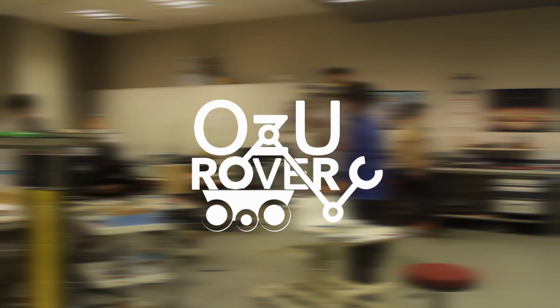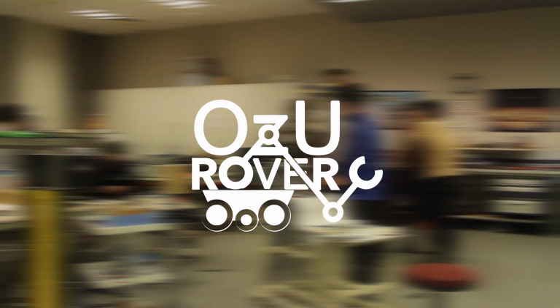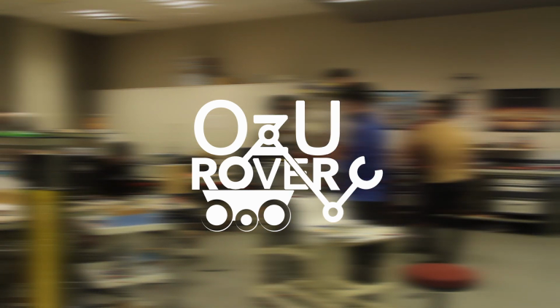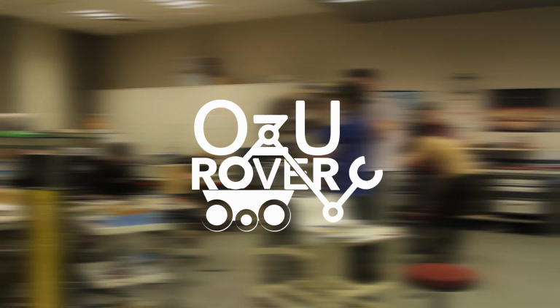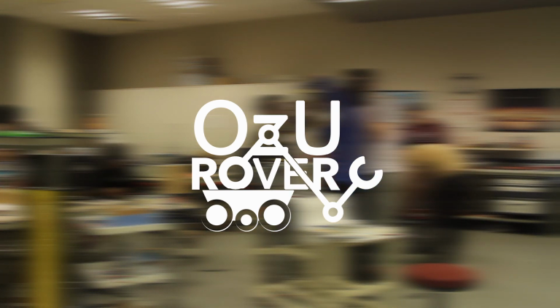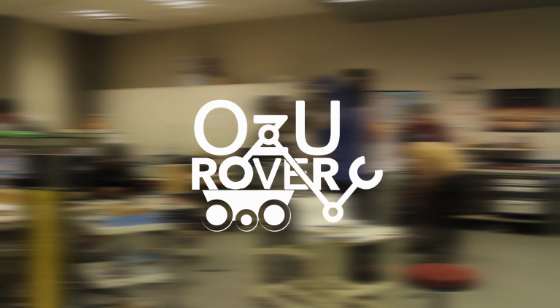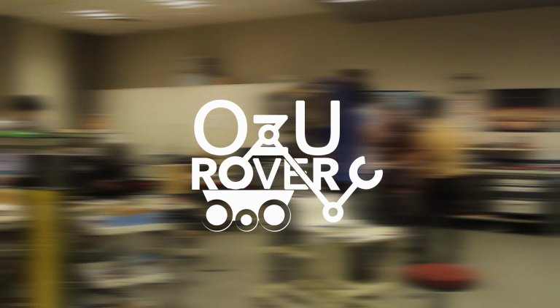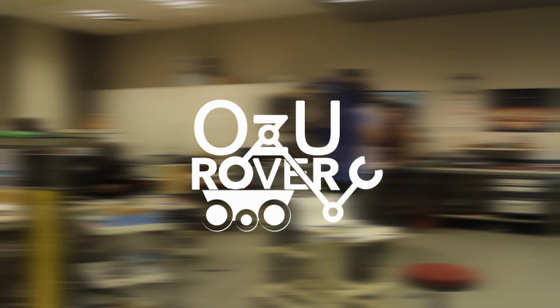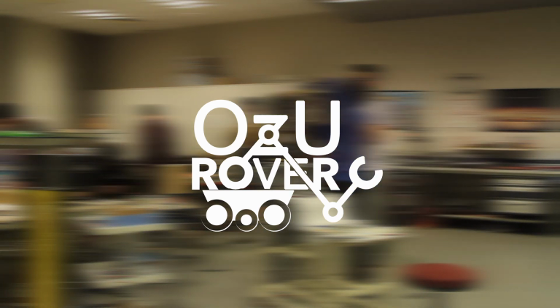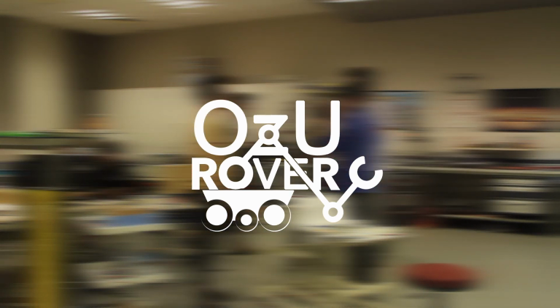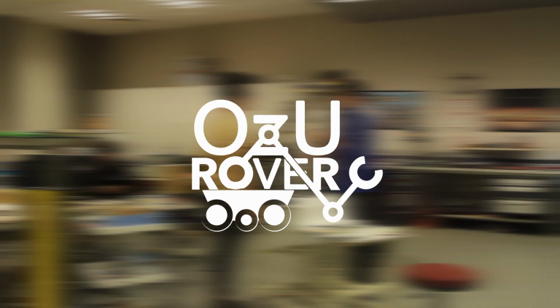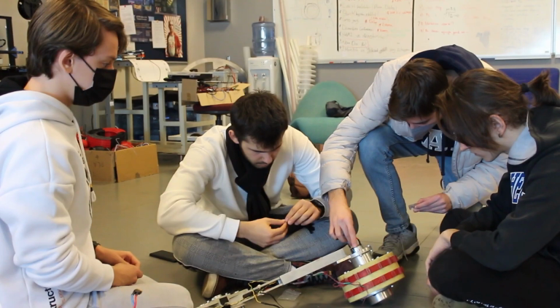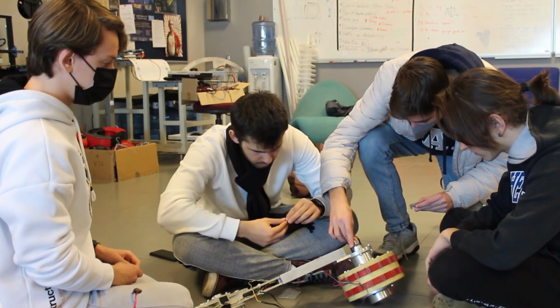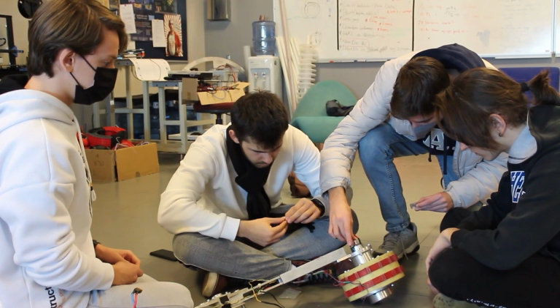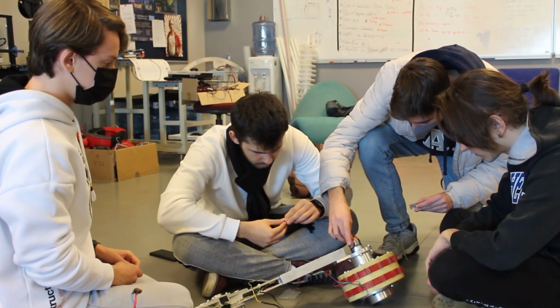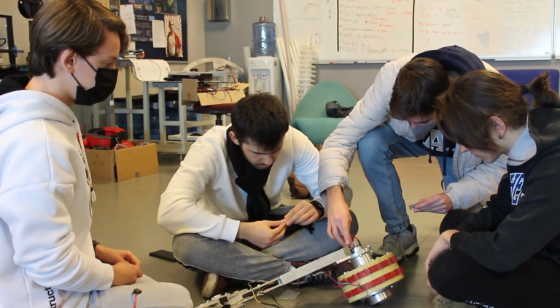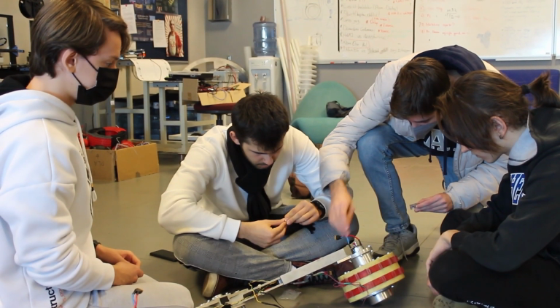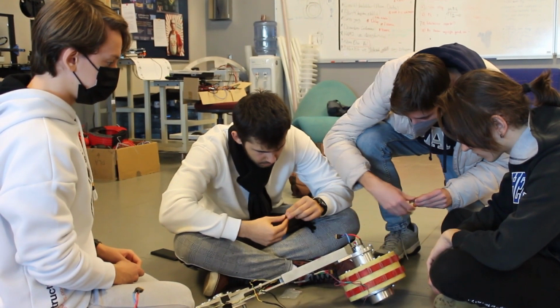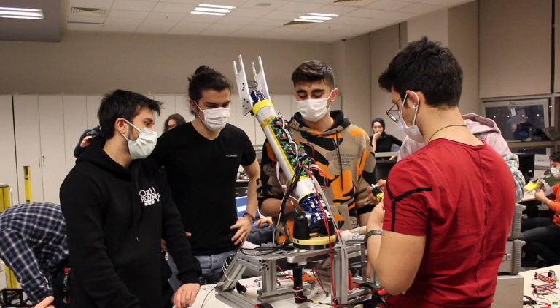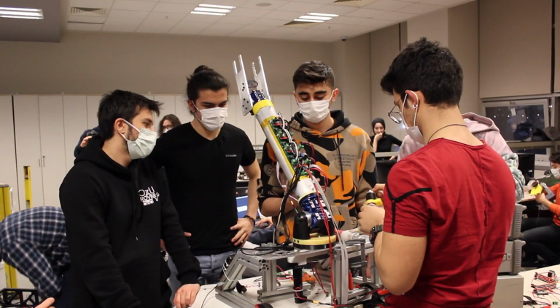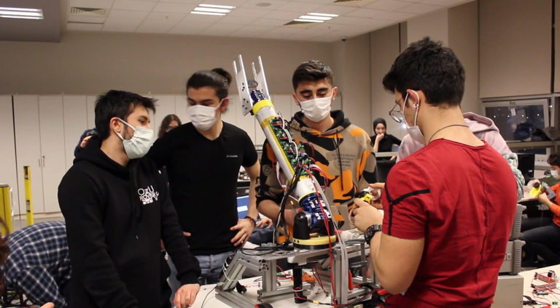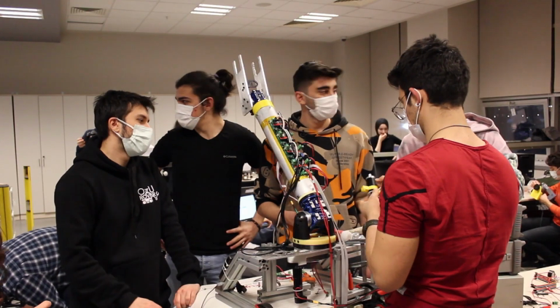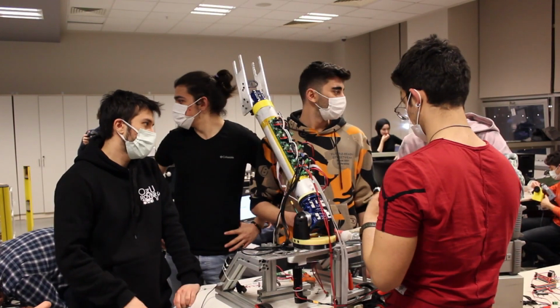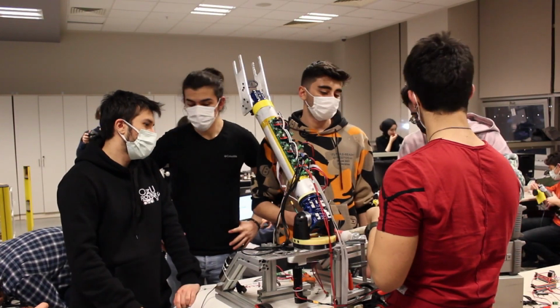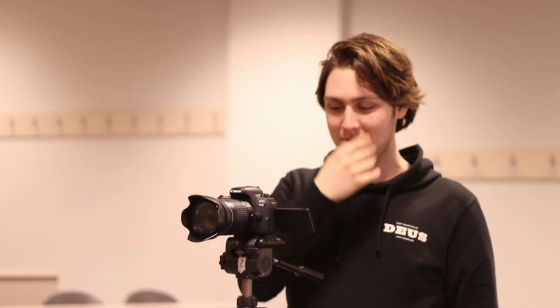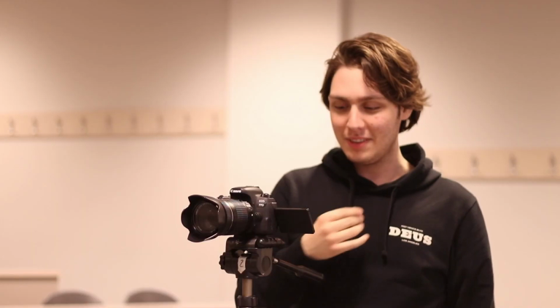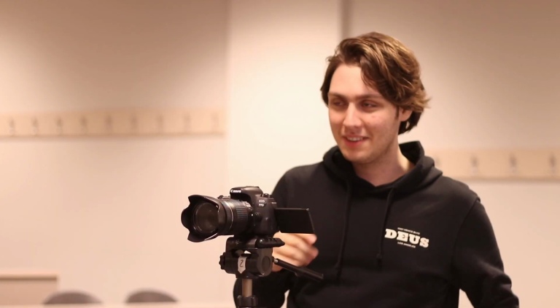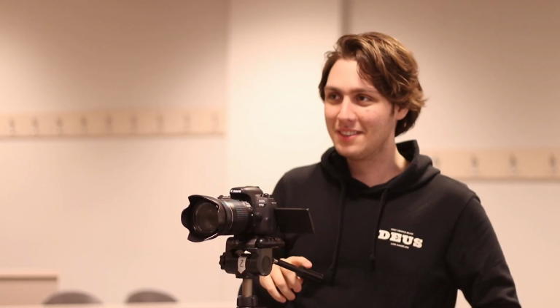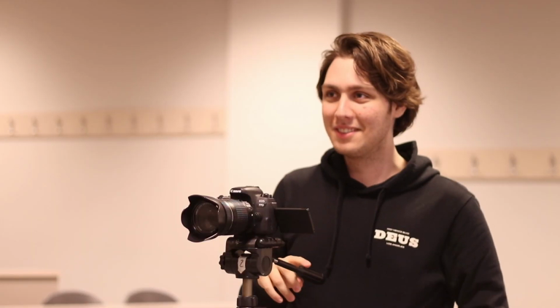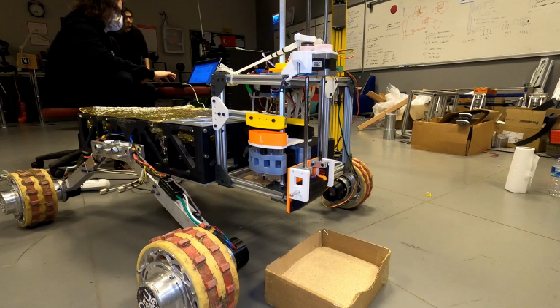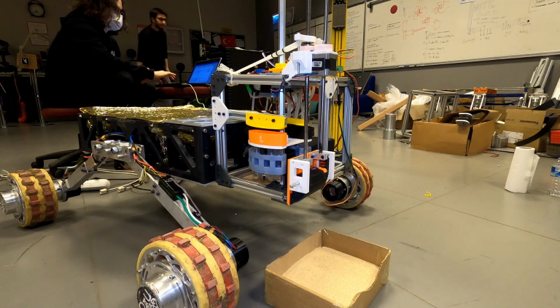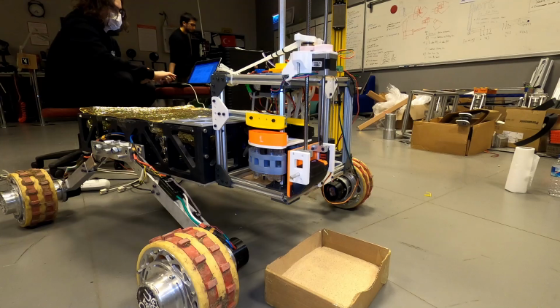Our team consists of four sub-teams, which are locomotion and autonomy, robotic arm, public relations, and science.